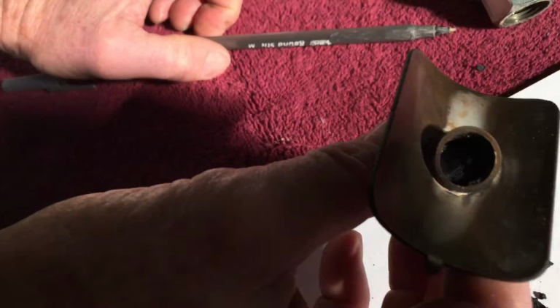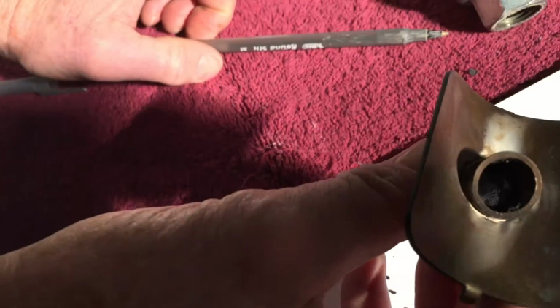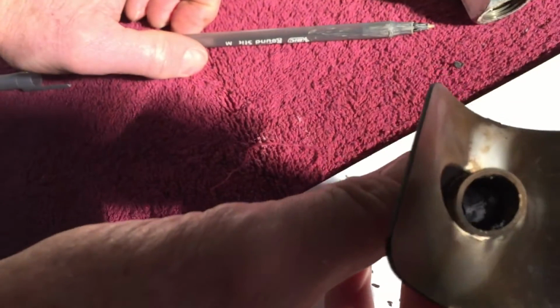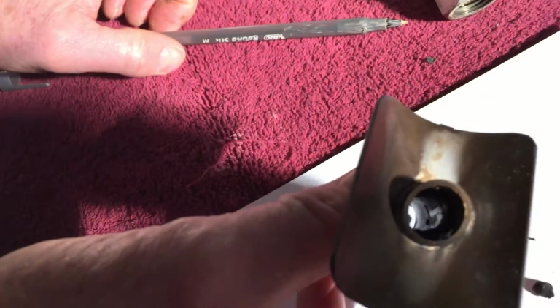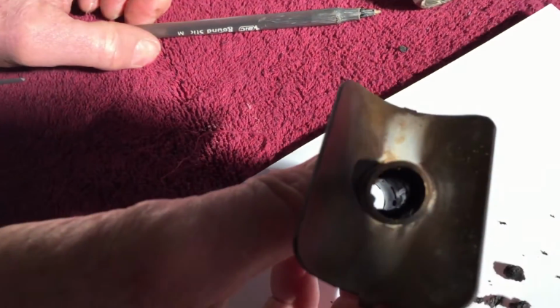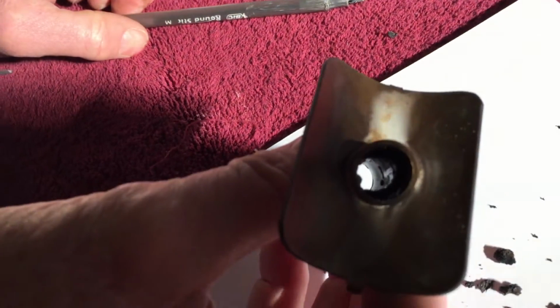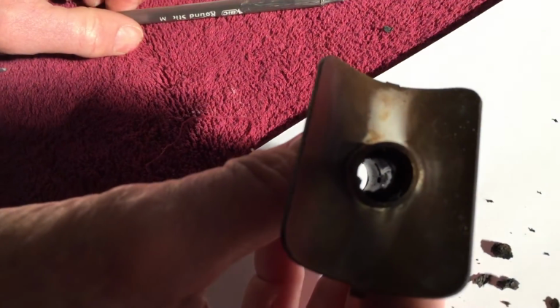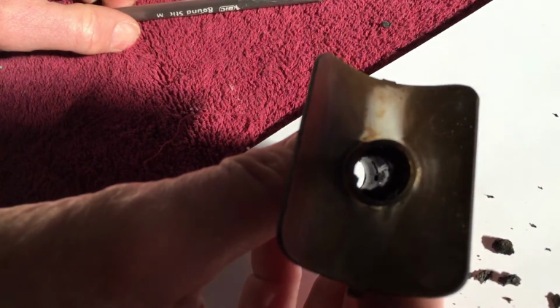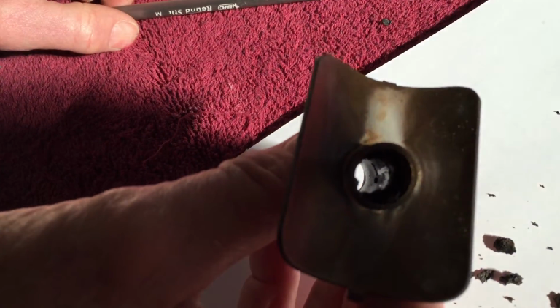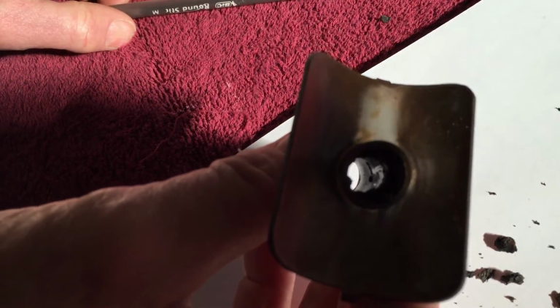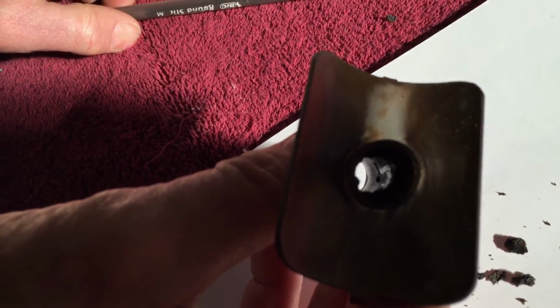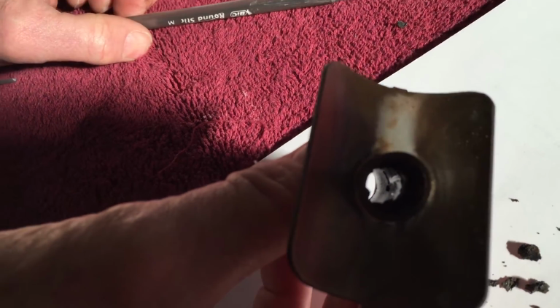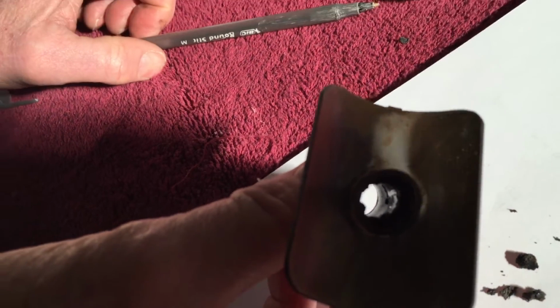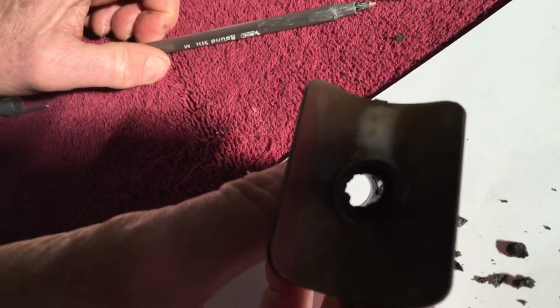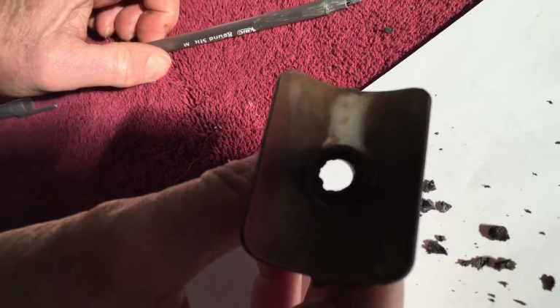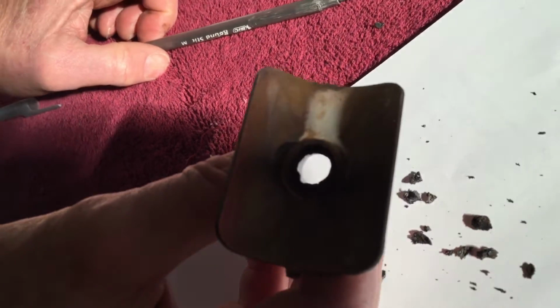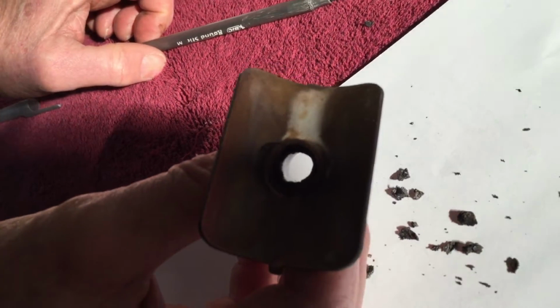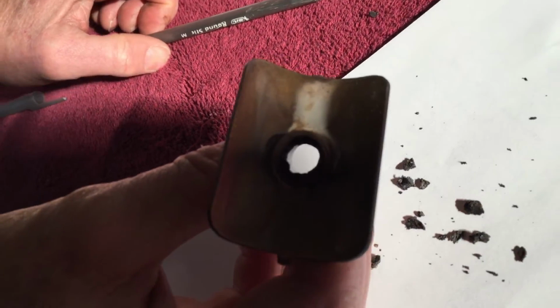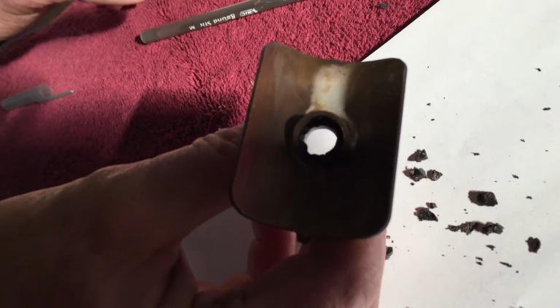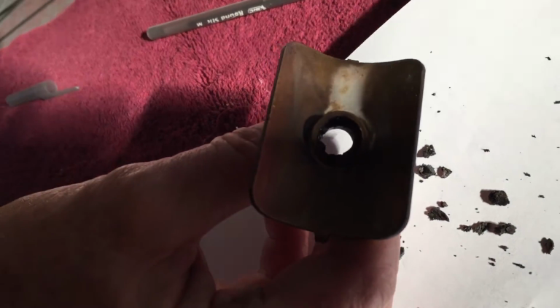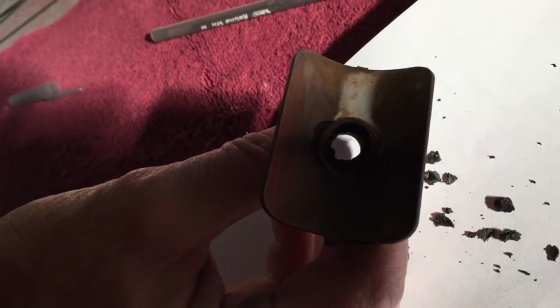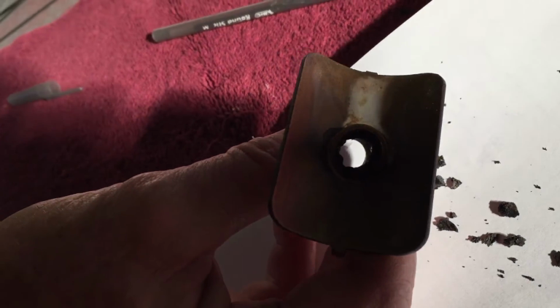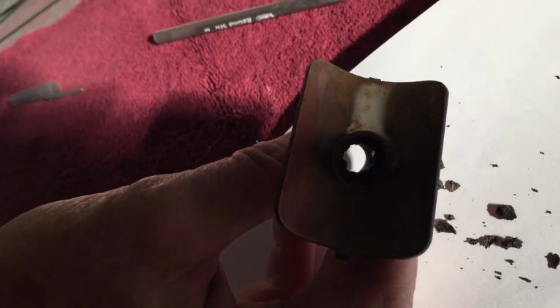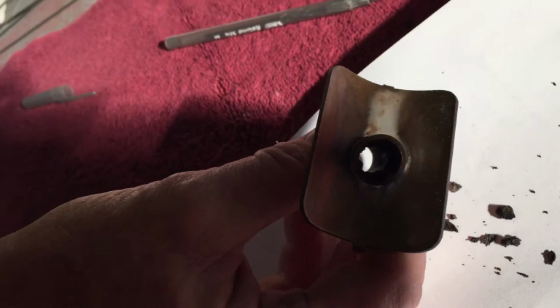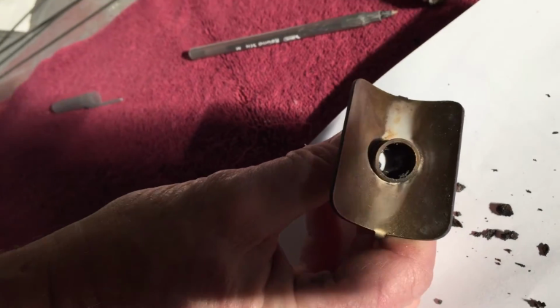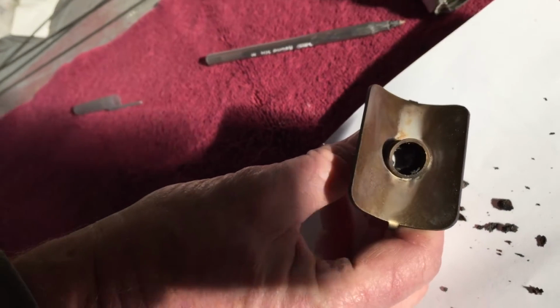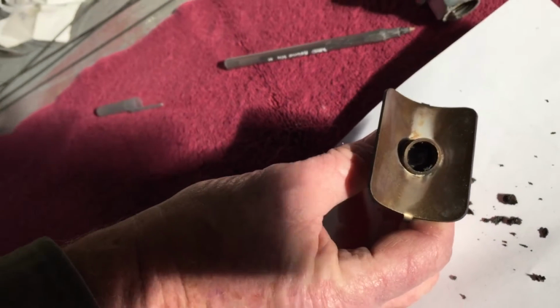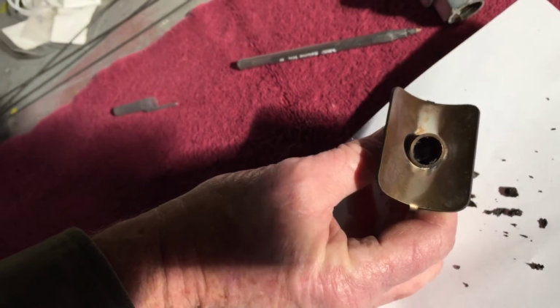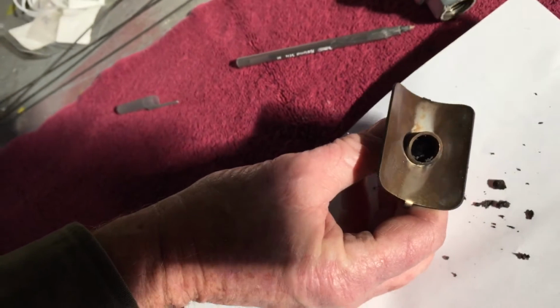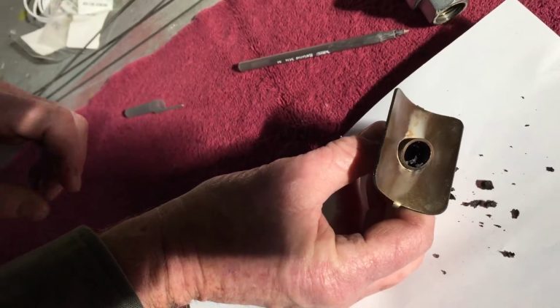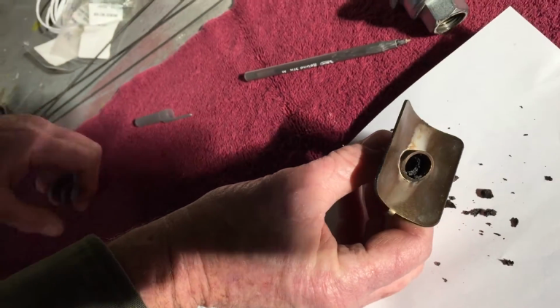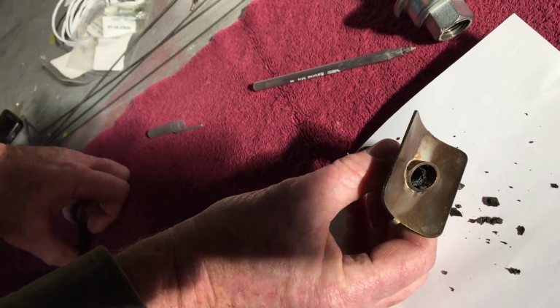That's what's come out of it — that's what it should look like.